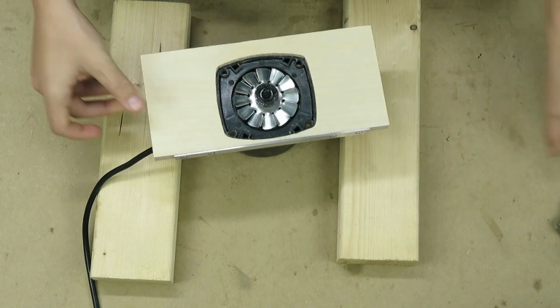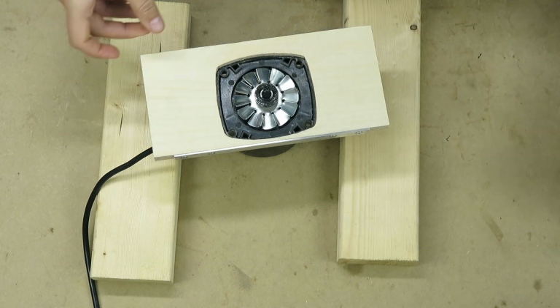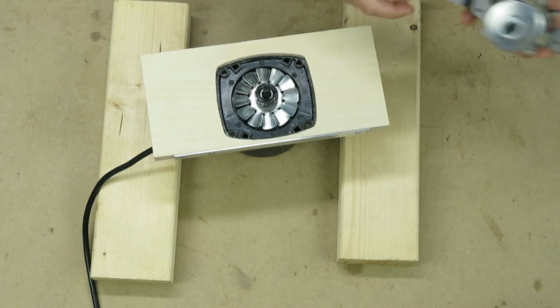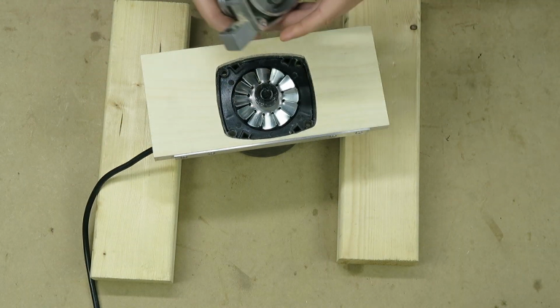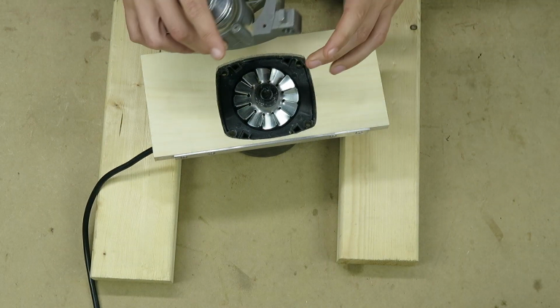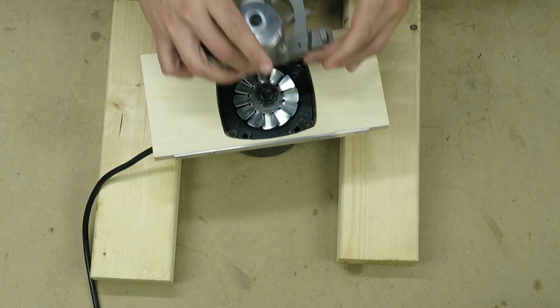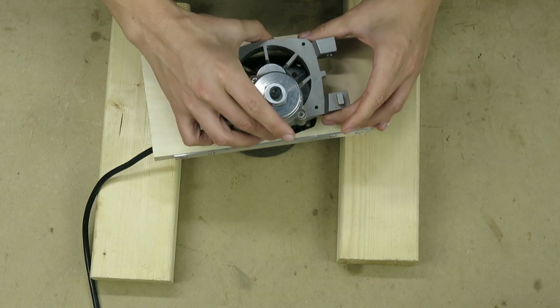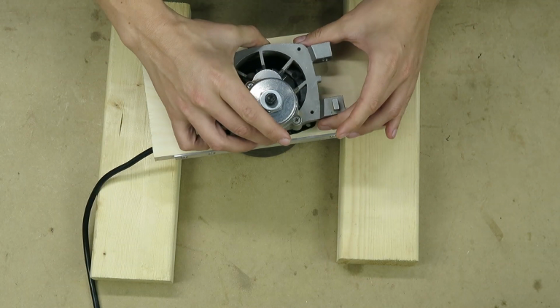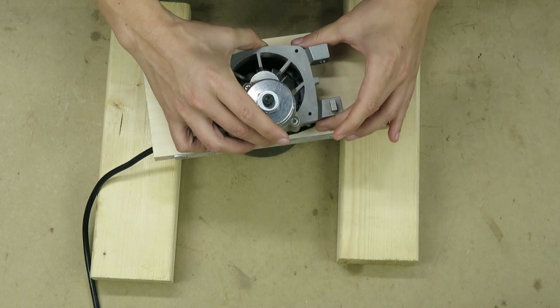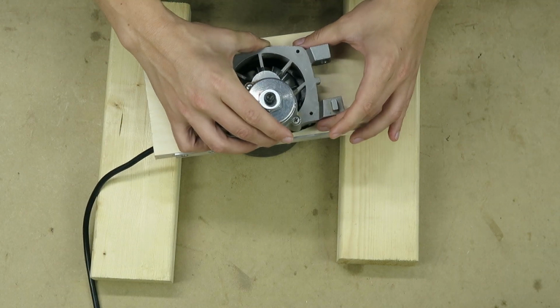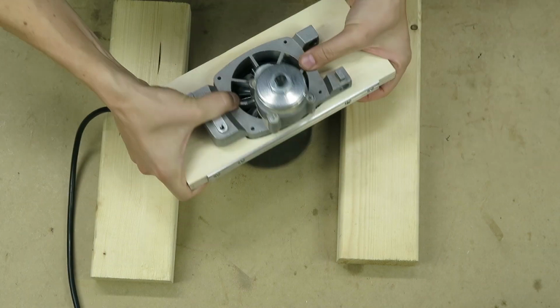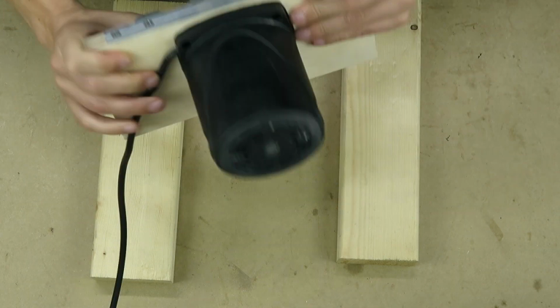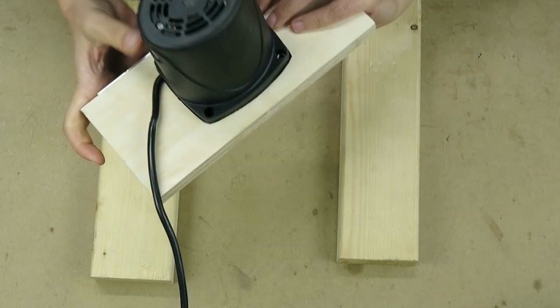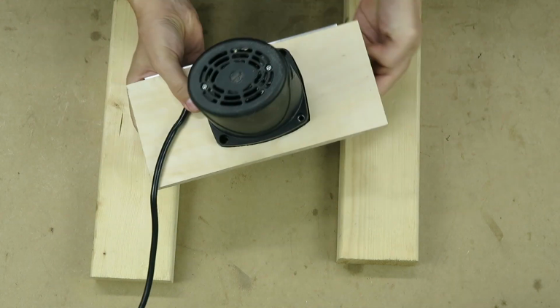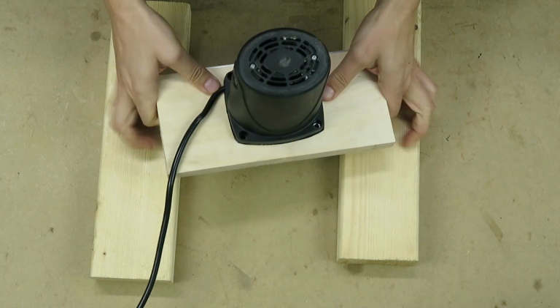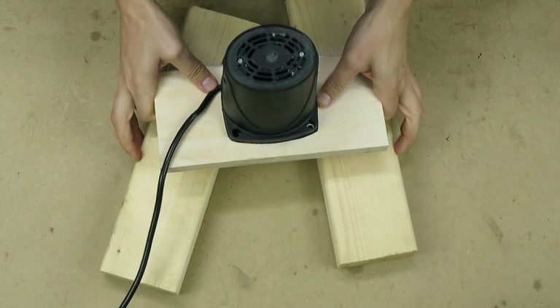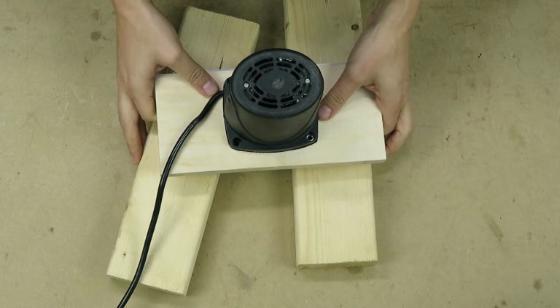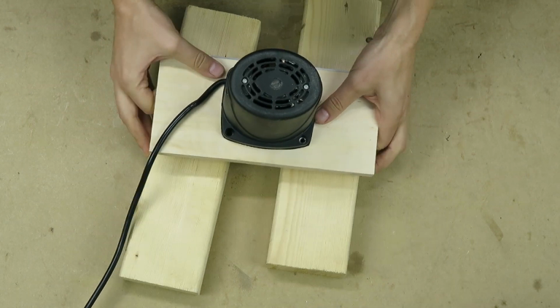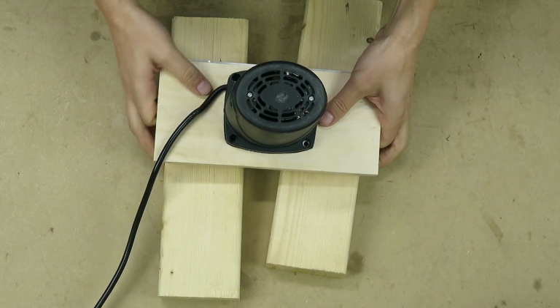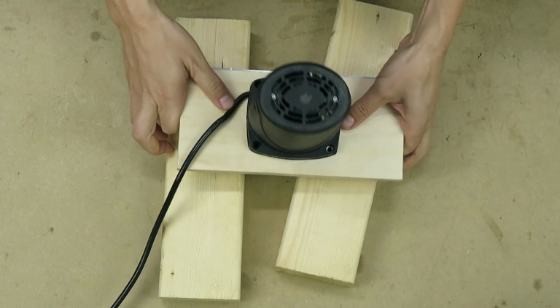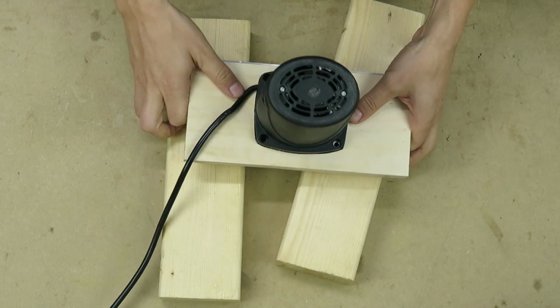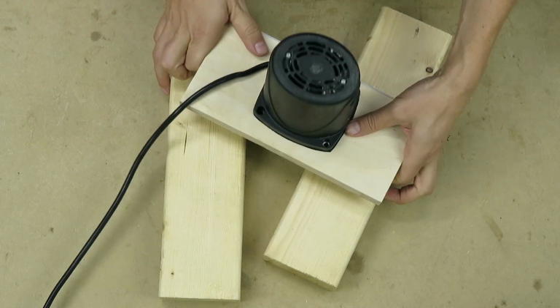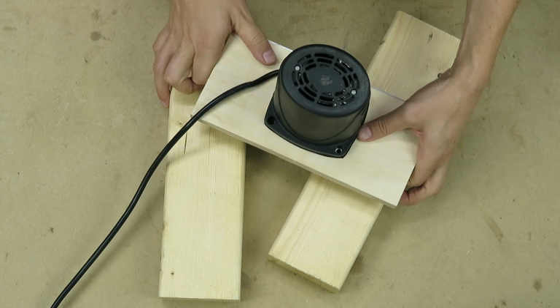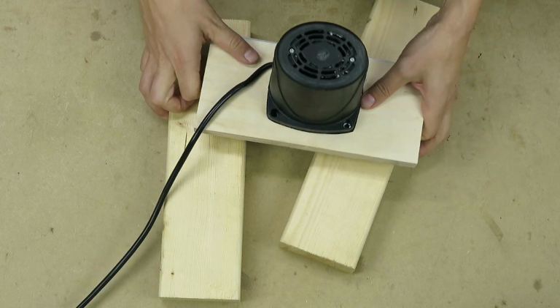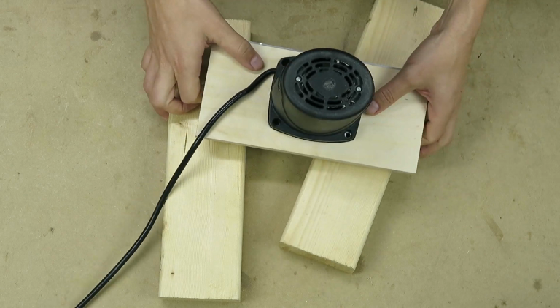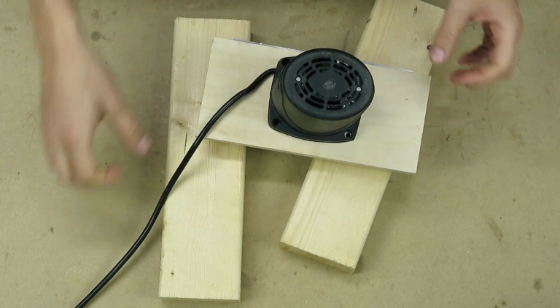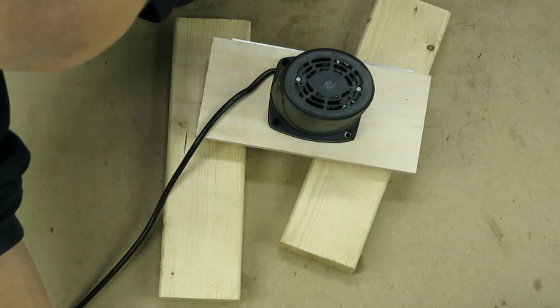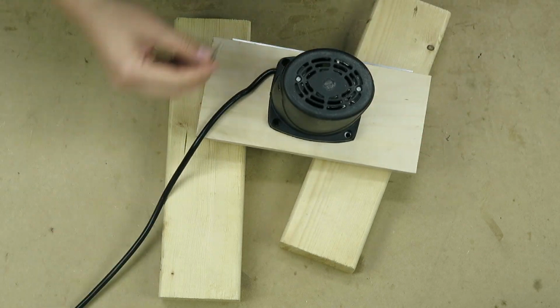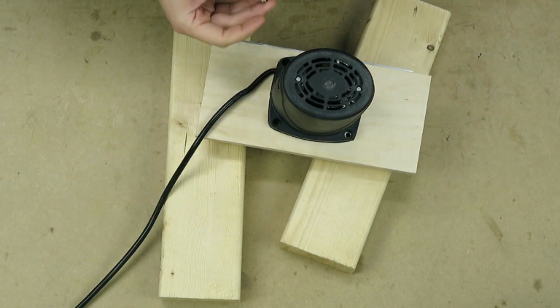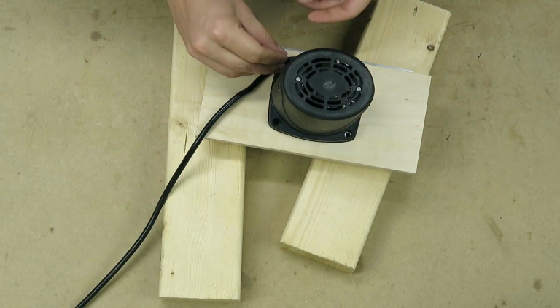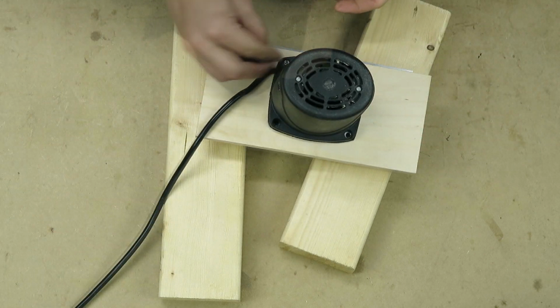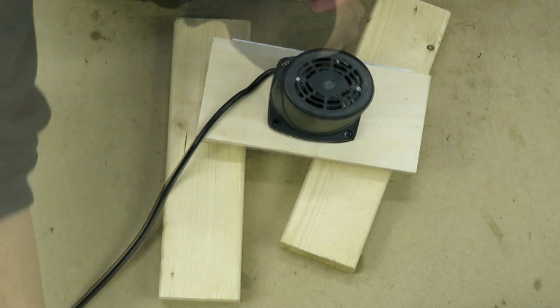Now I connect this part to the motor in order to adjust the alignment, making sure everything fits.